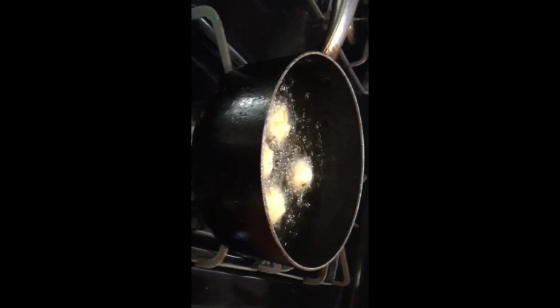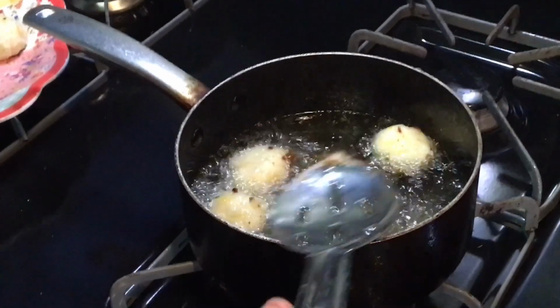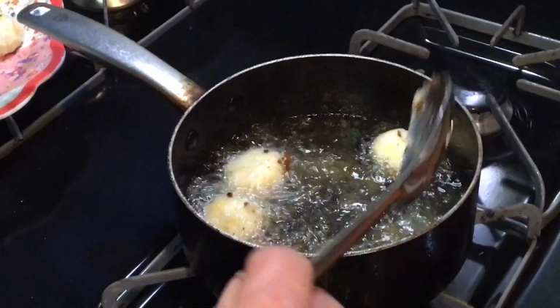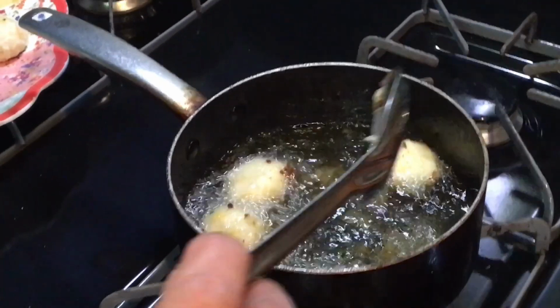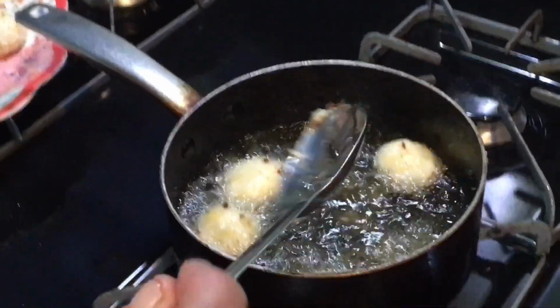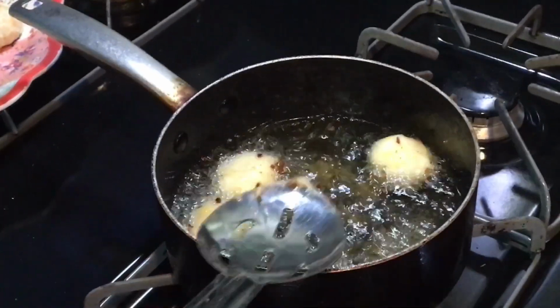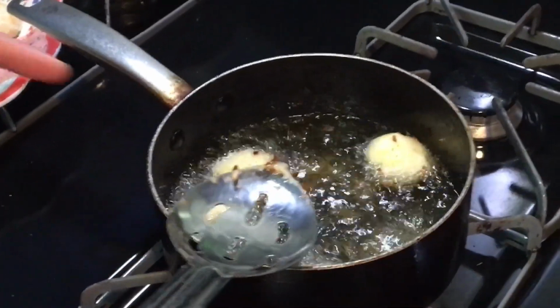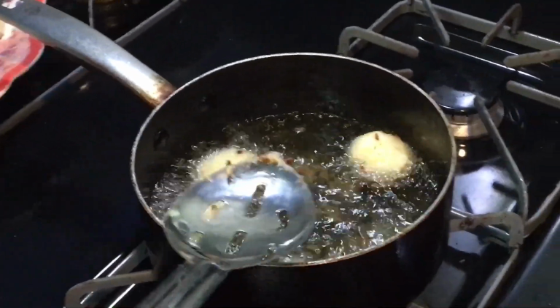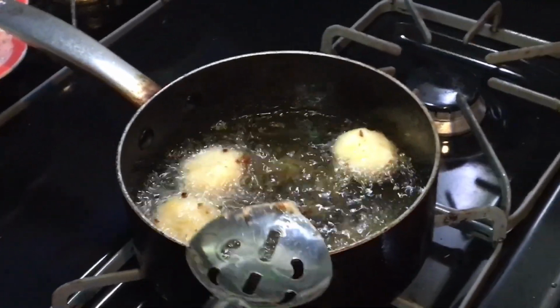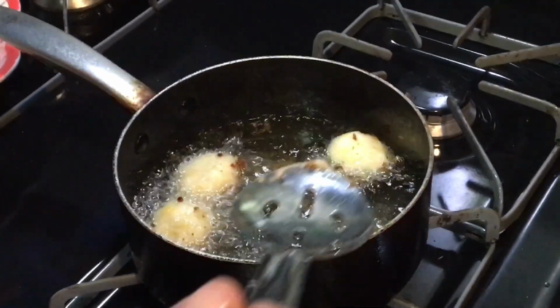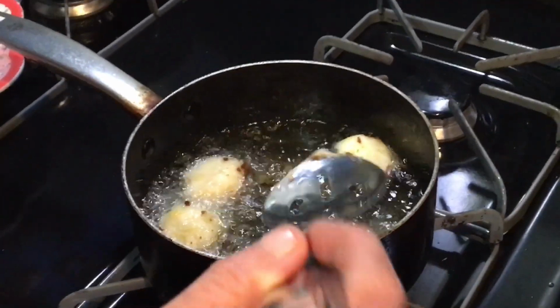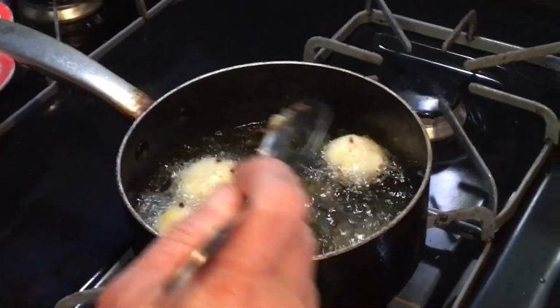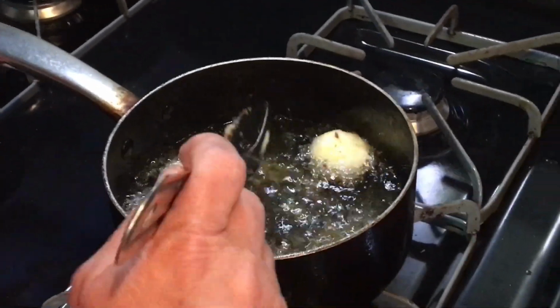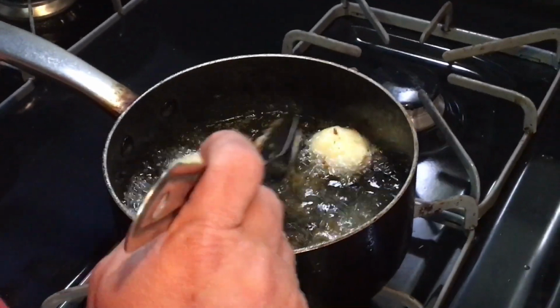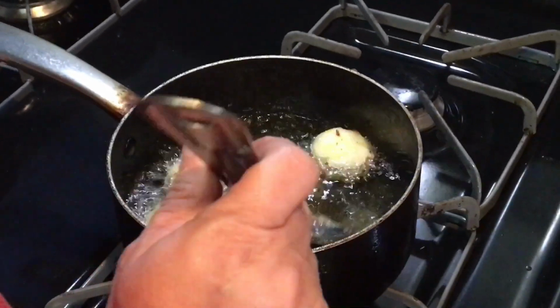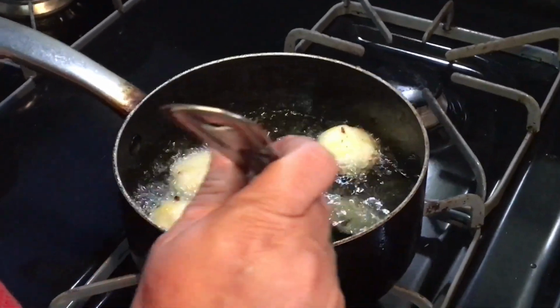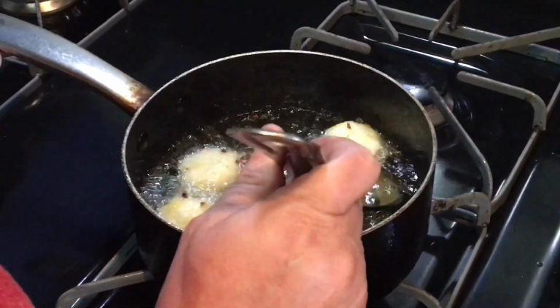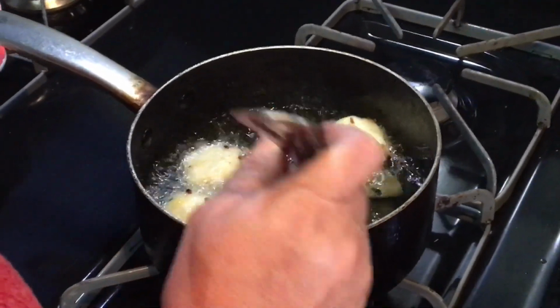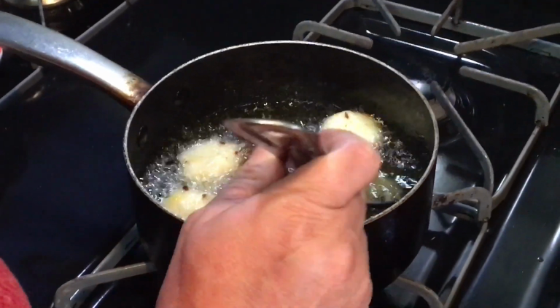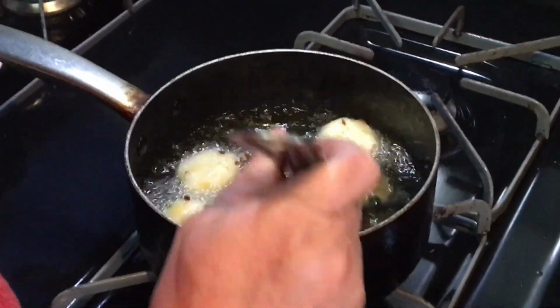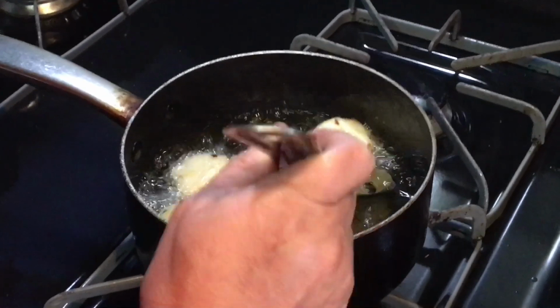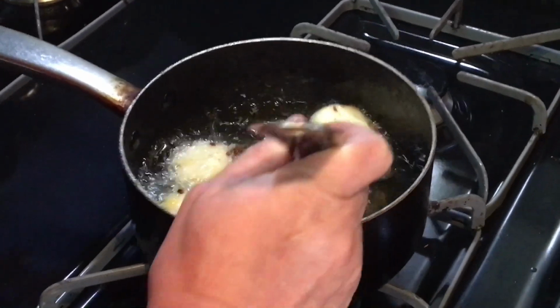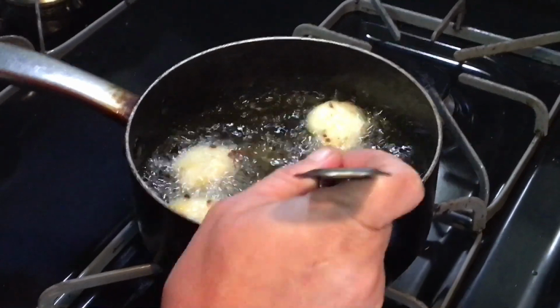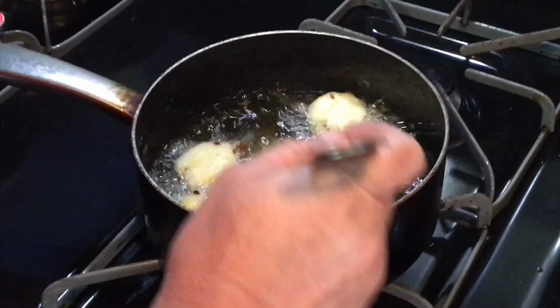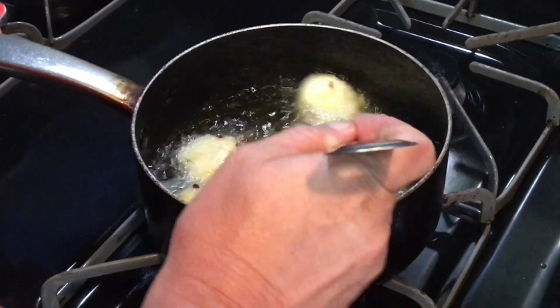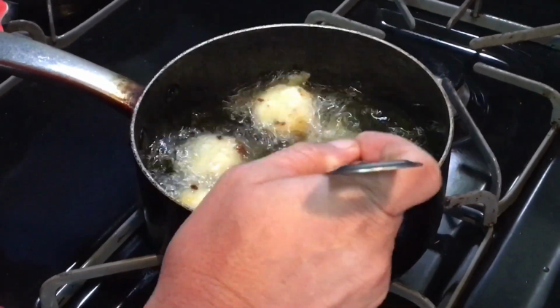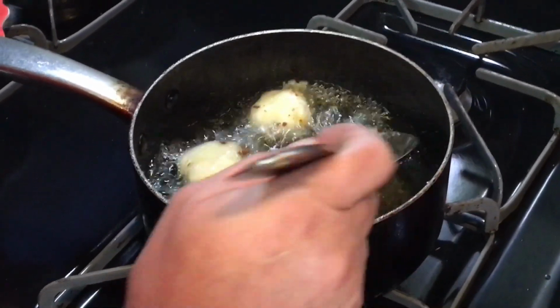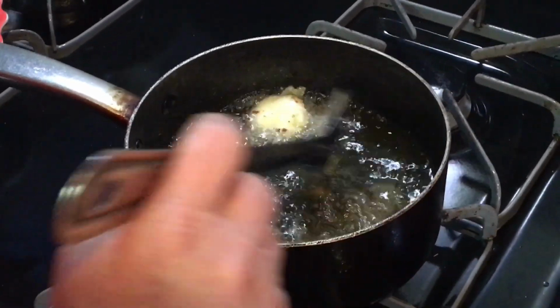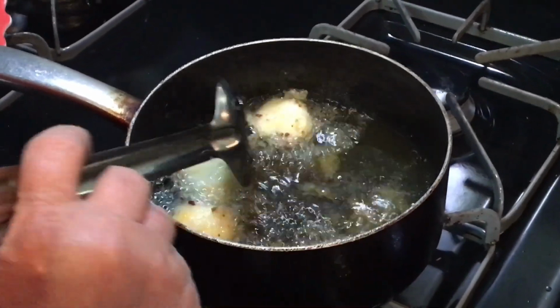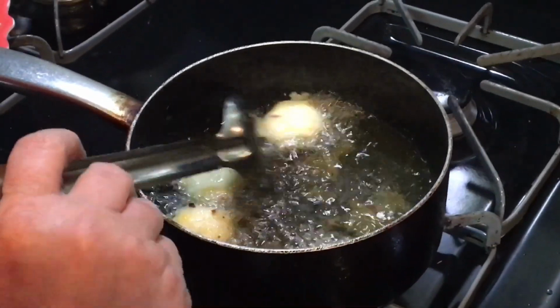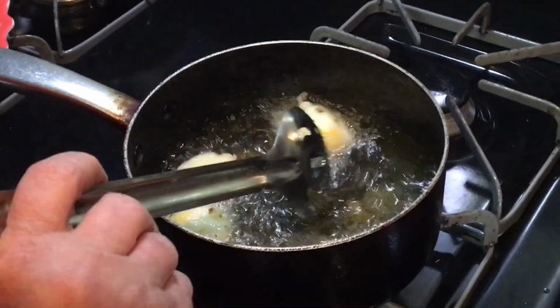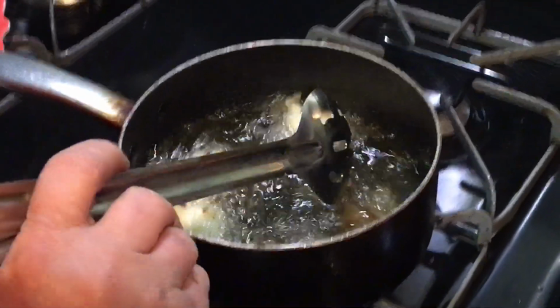Make sure all your potato balls don't stick. Make sure you move them around a little bit, just to make sure they don't stick on the bottom.